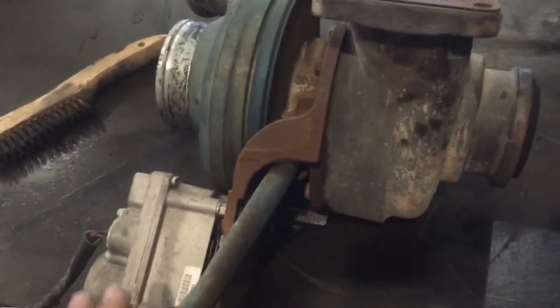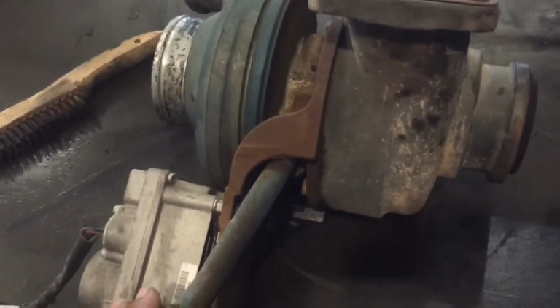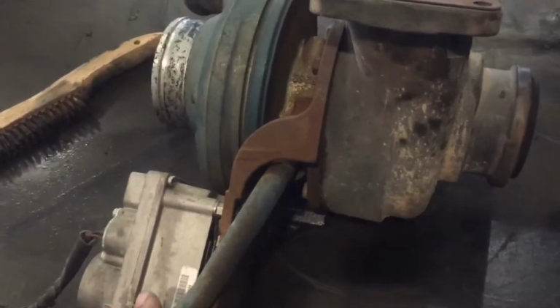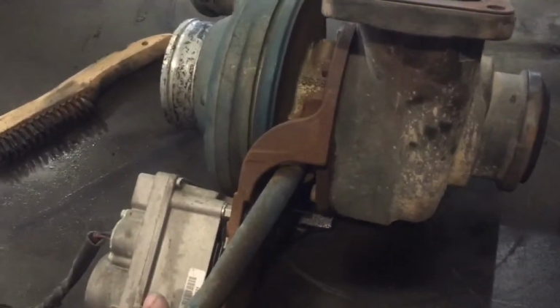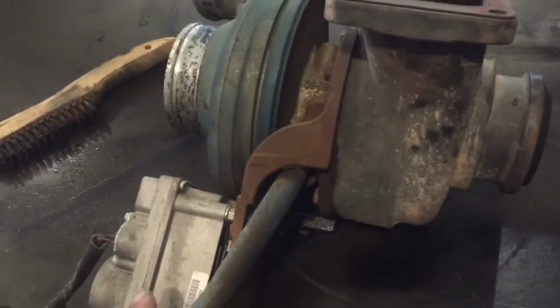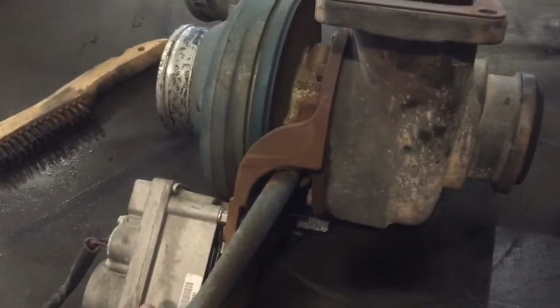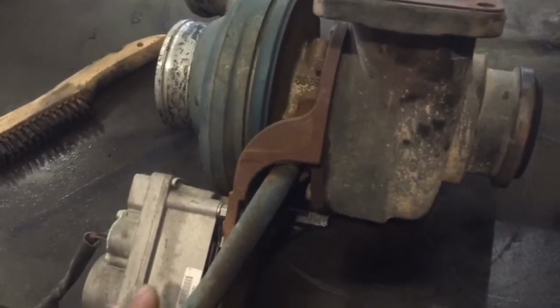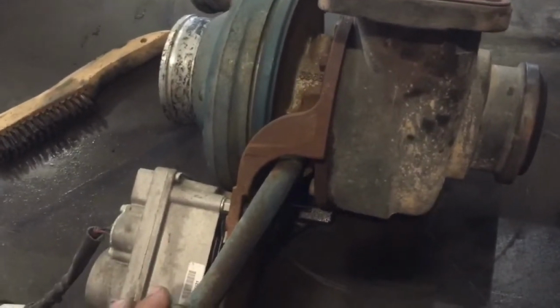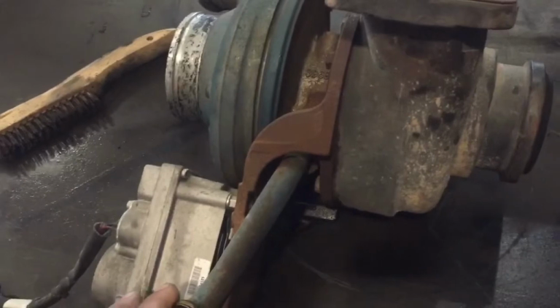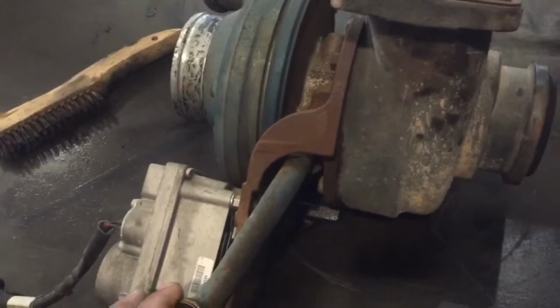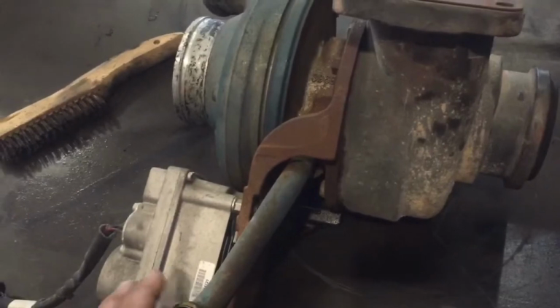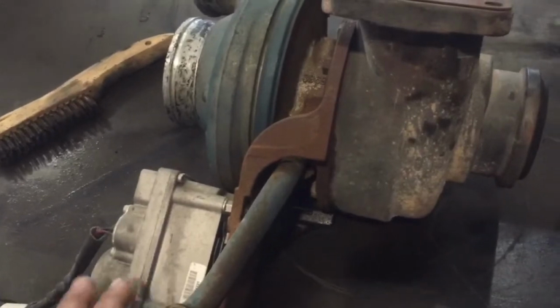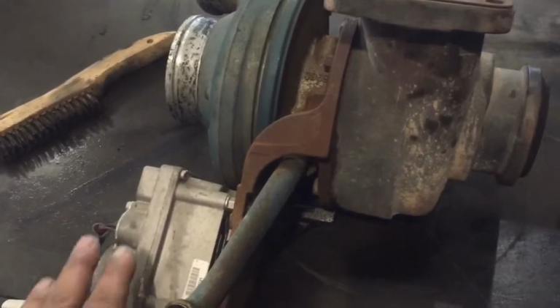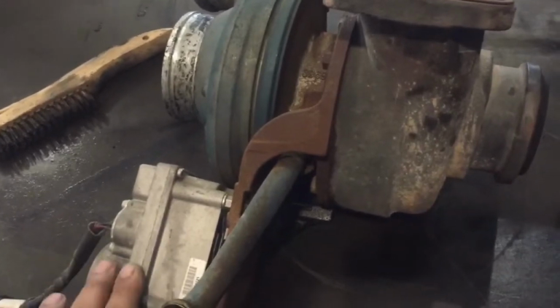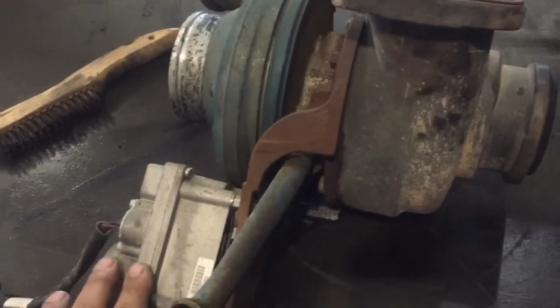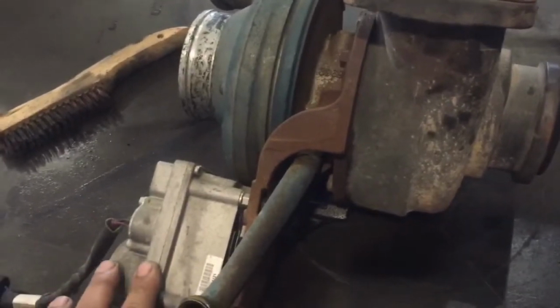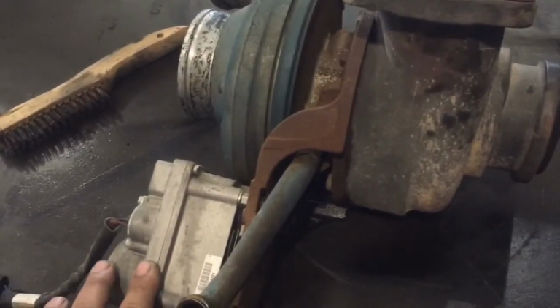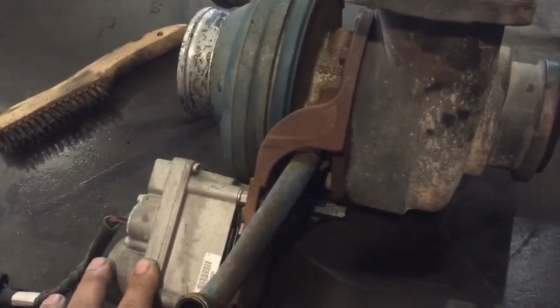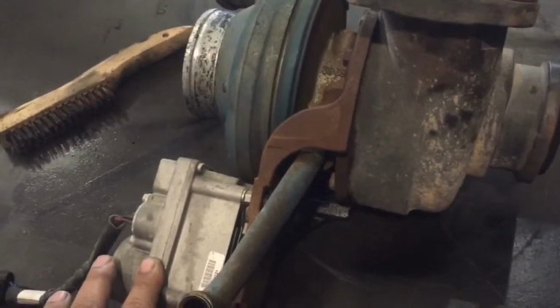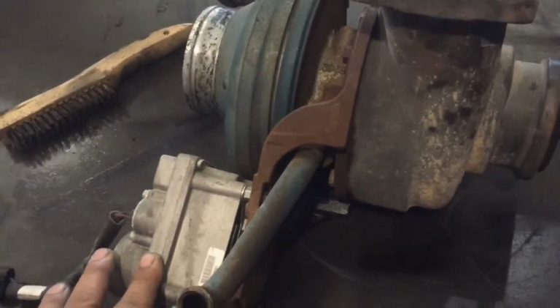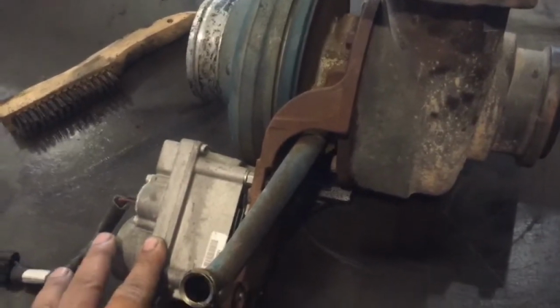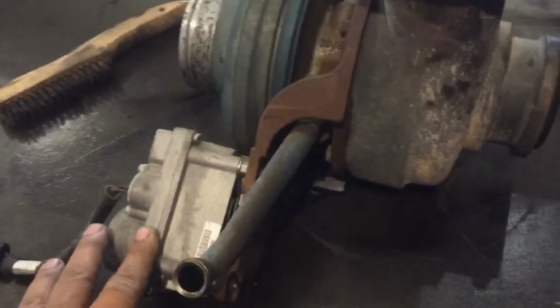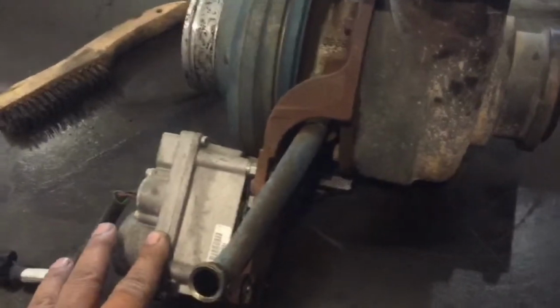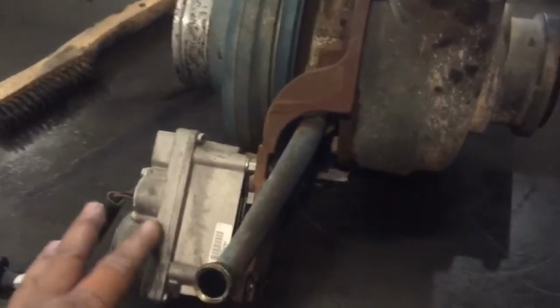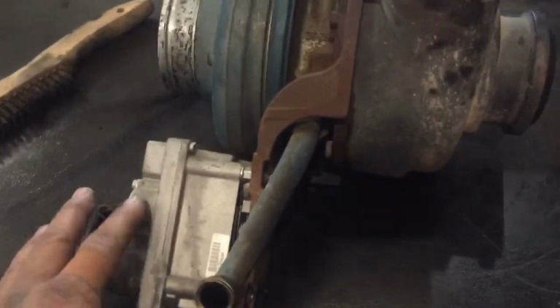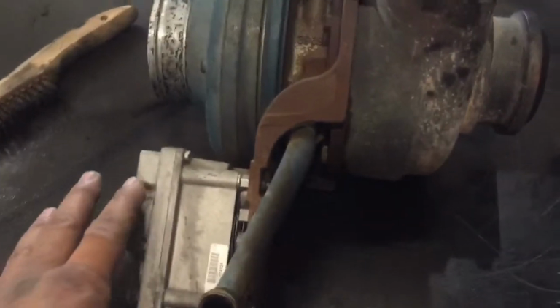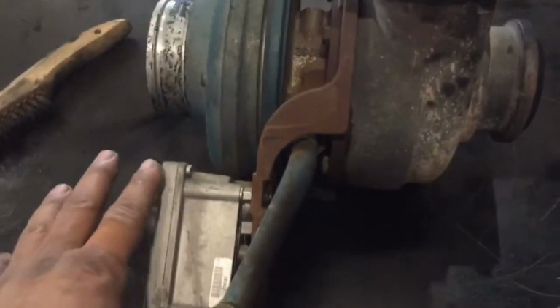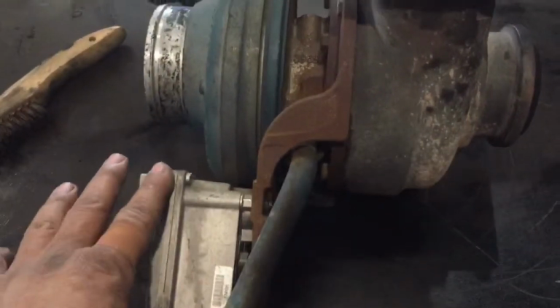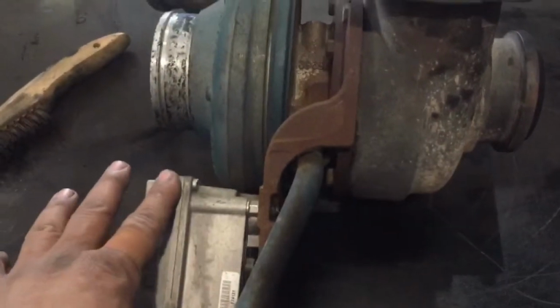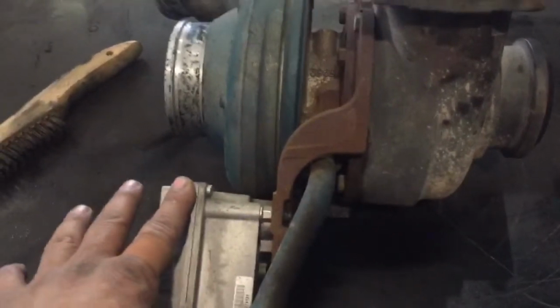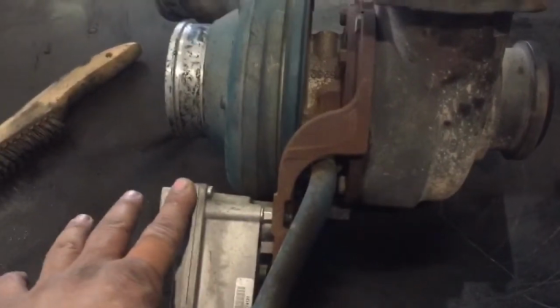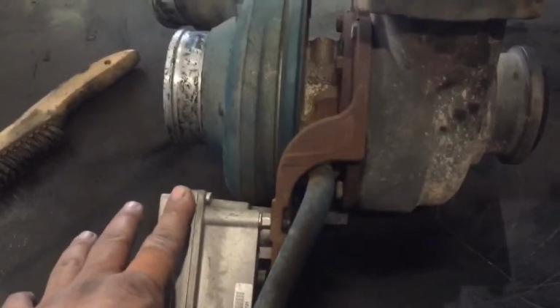This one, the VGT didn't want to open or close — basically it didn't want to move. It's seized.